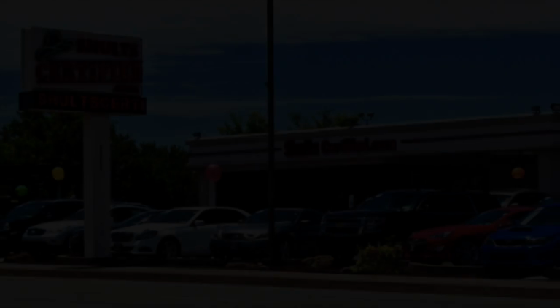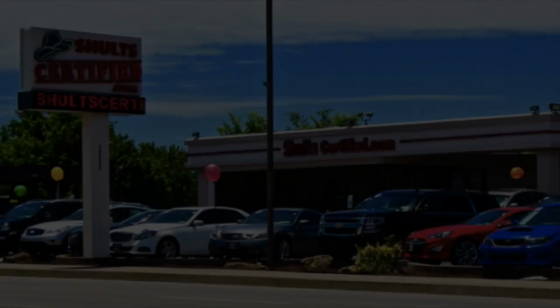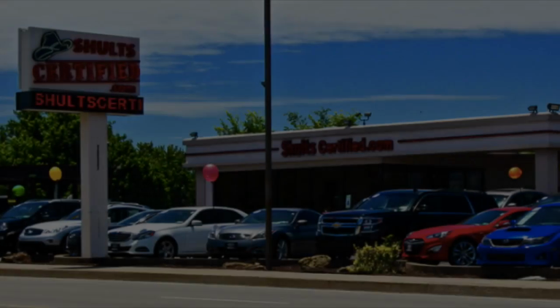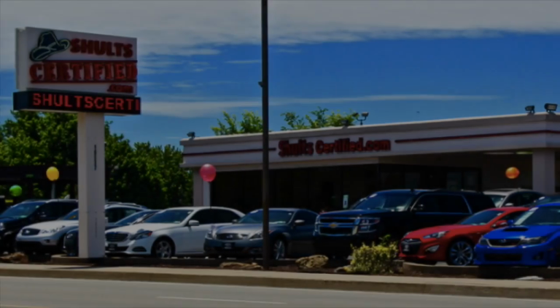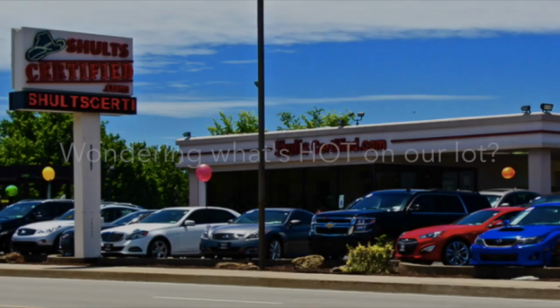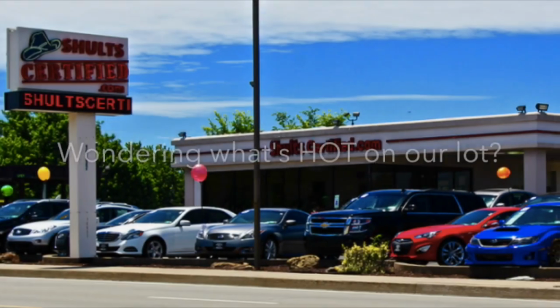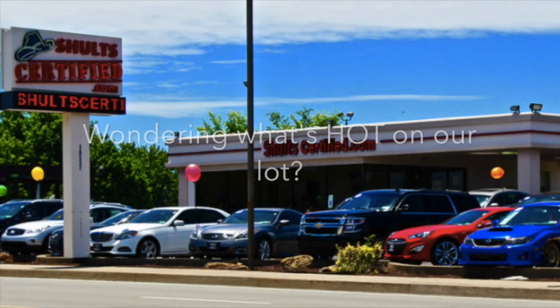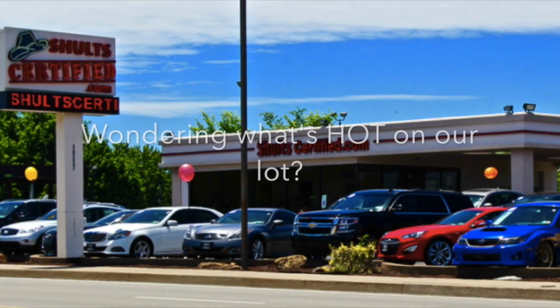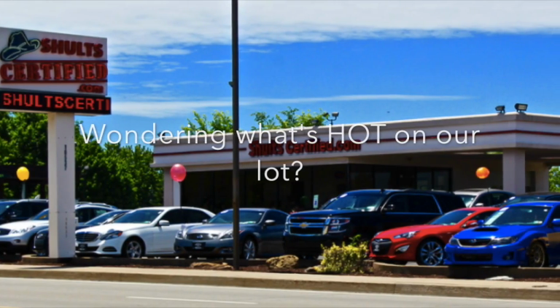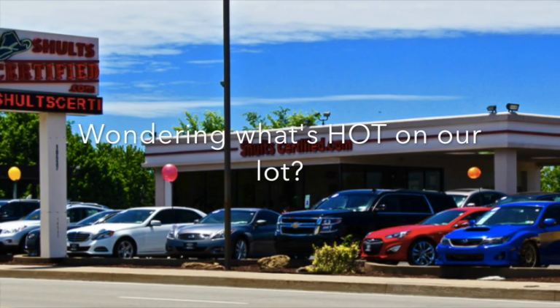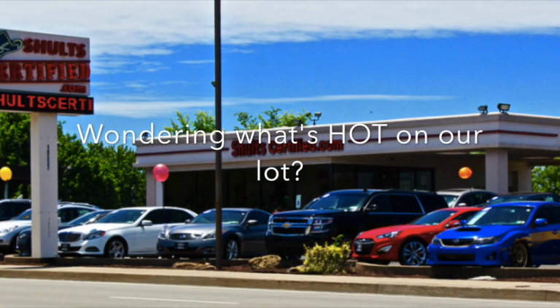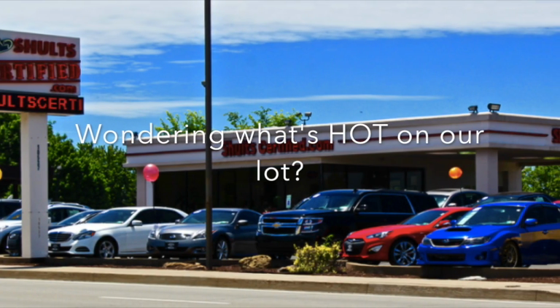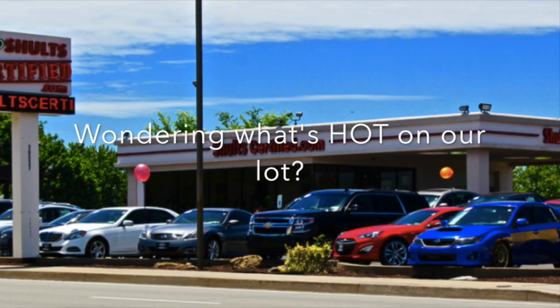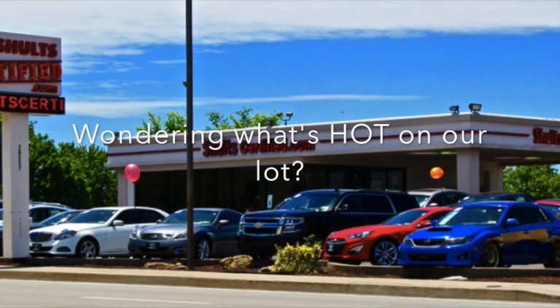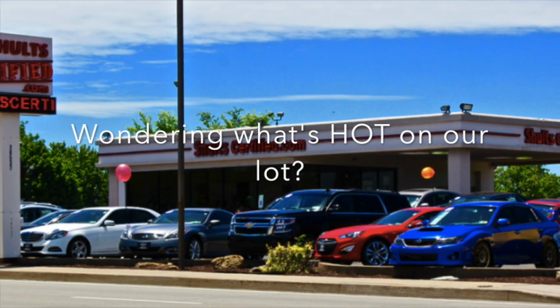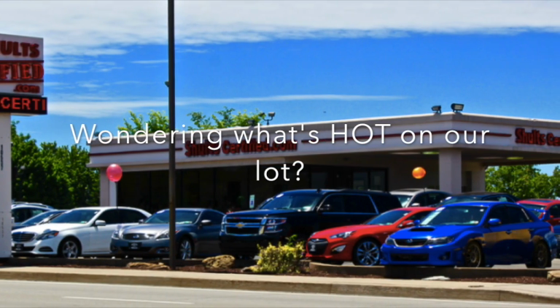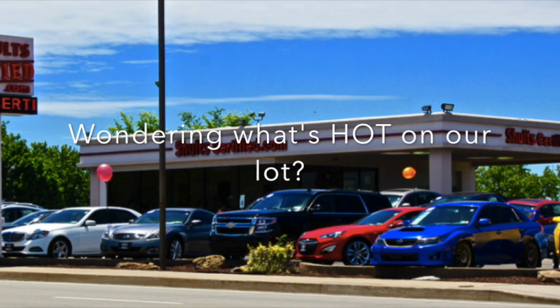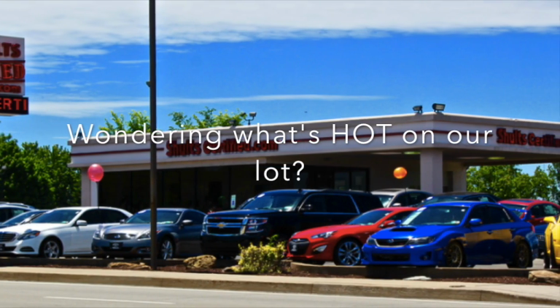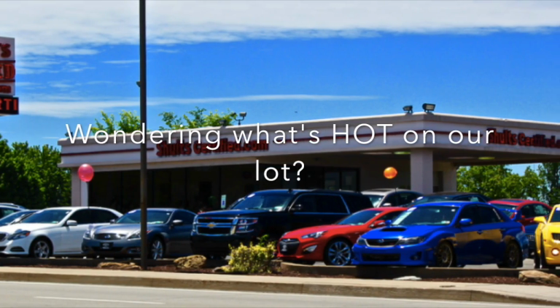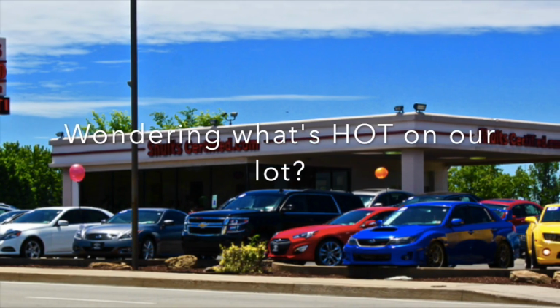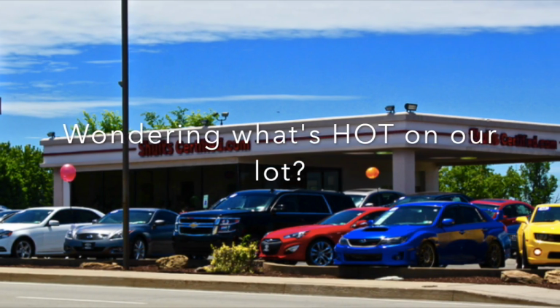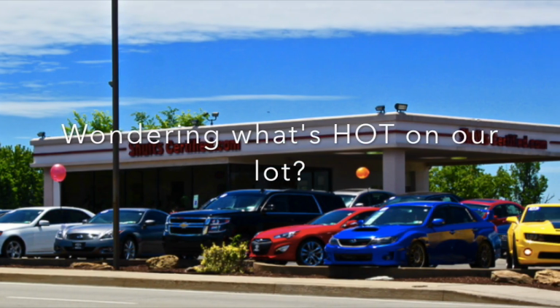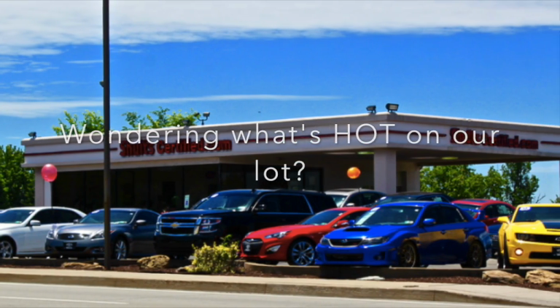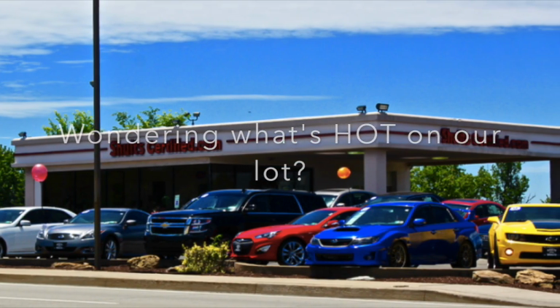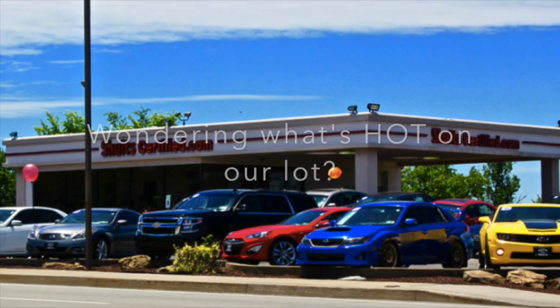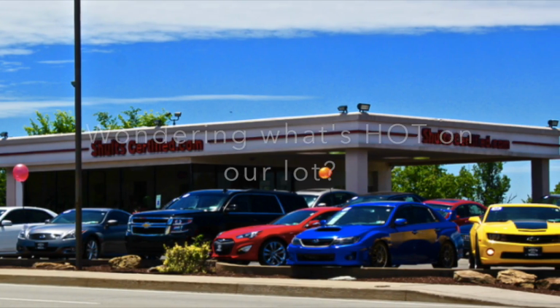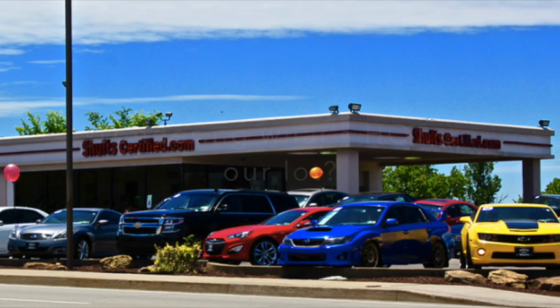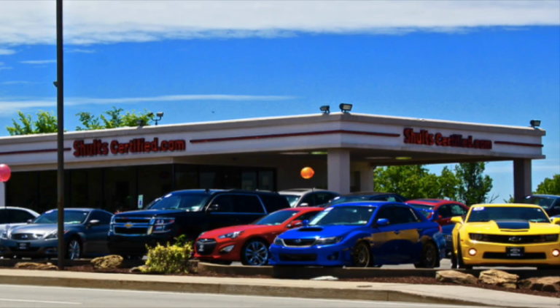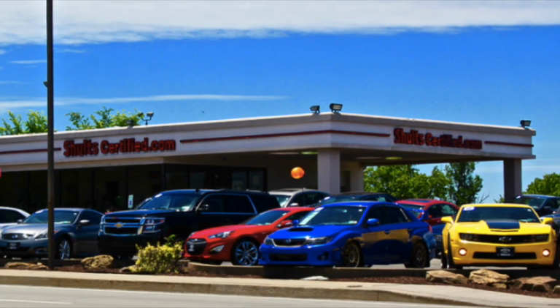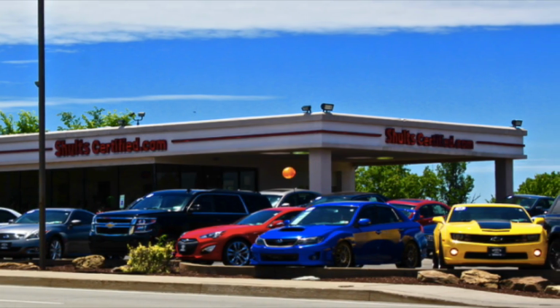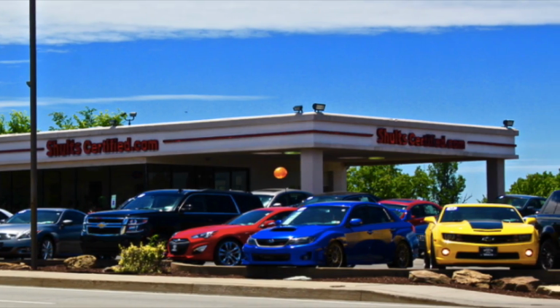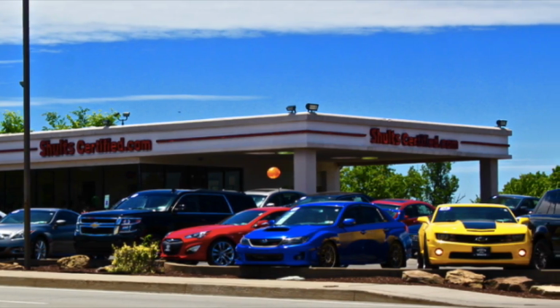This is Adam Abraham from Schultz Certified. Weather's getting cold out there, but we've got some hot deals here to talk about.